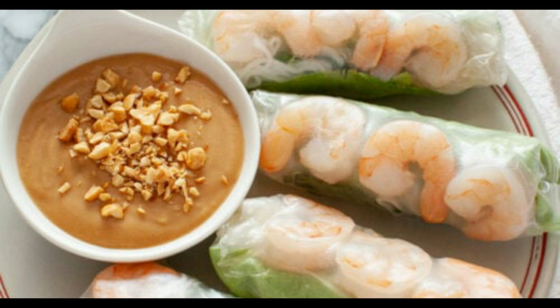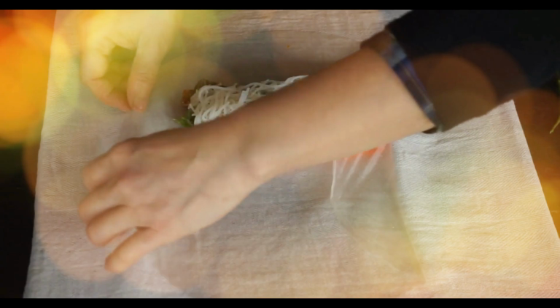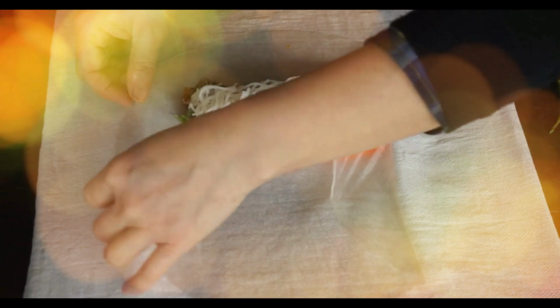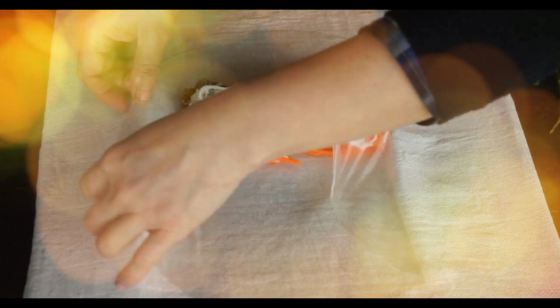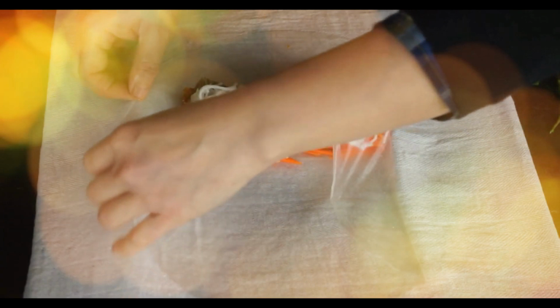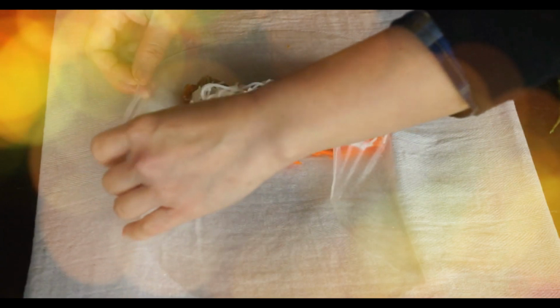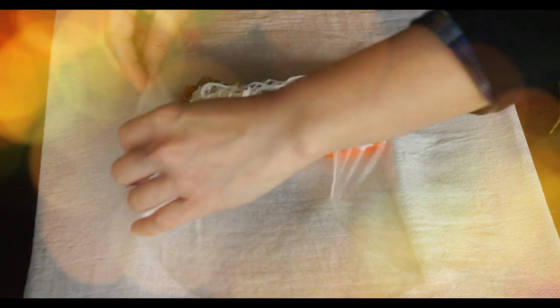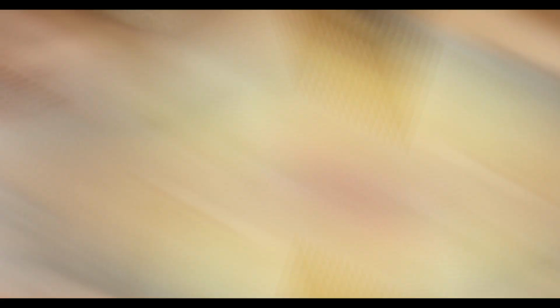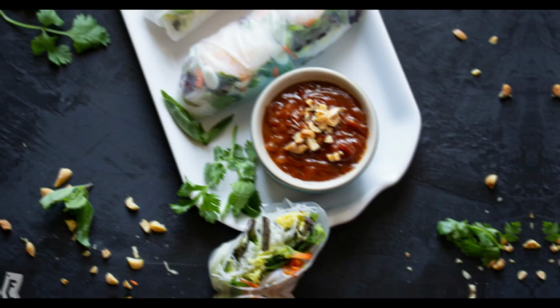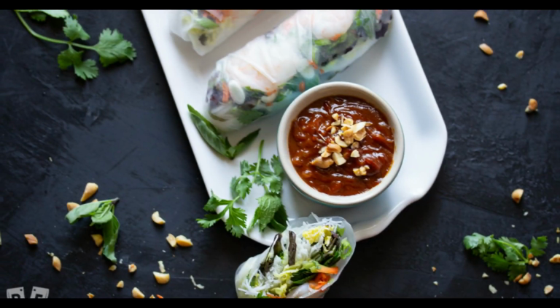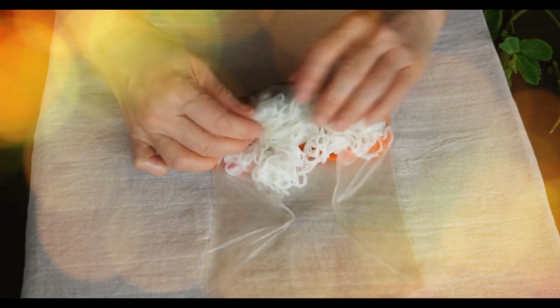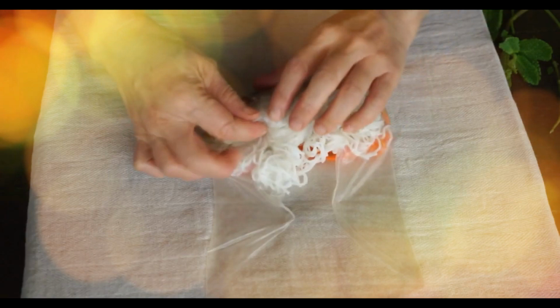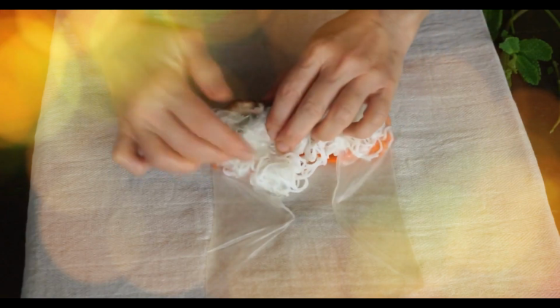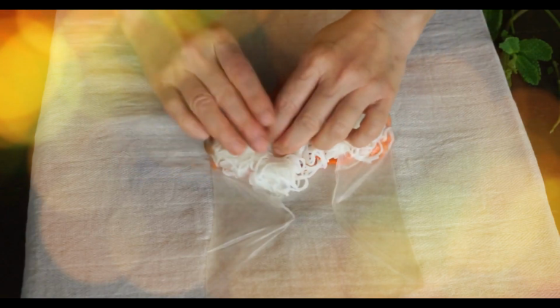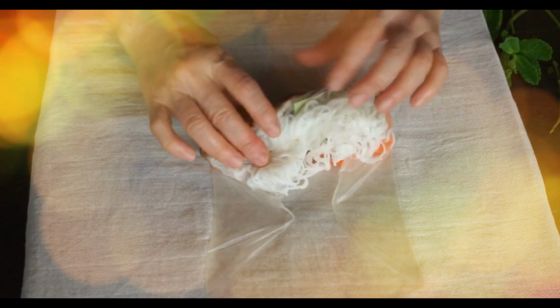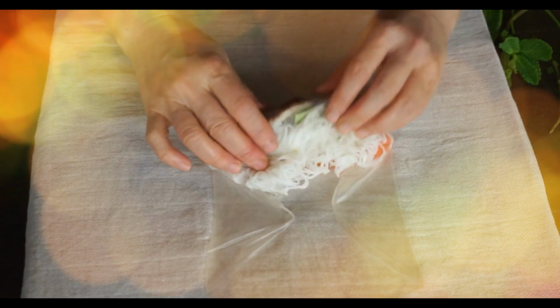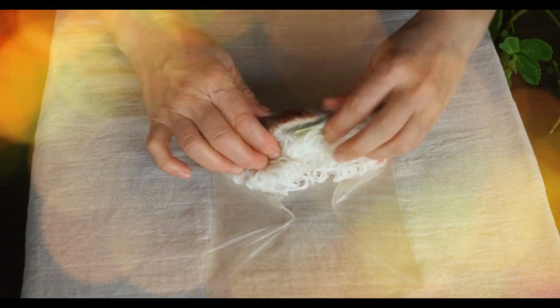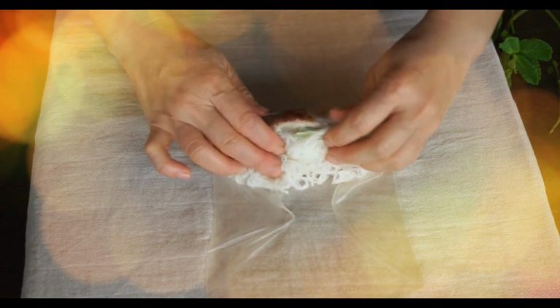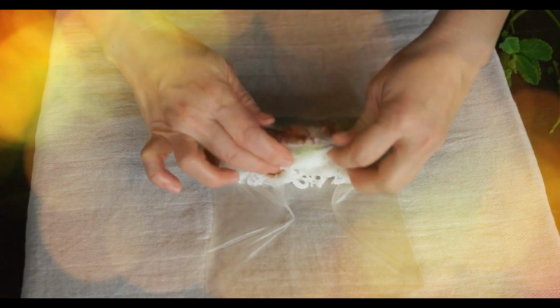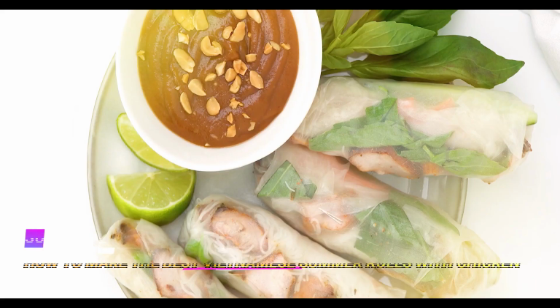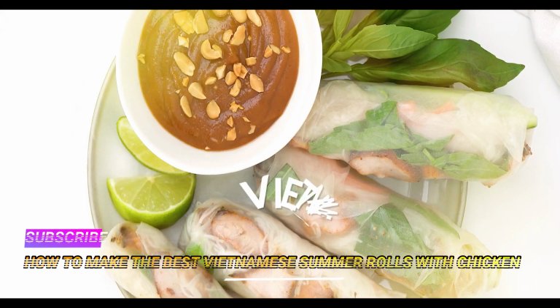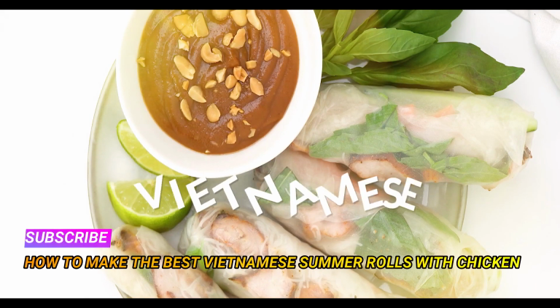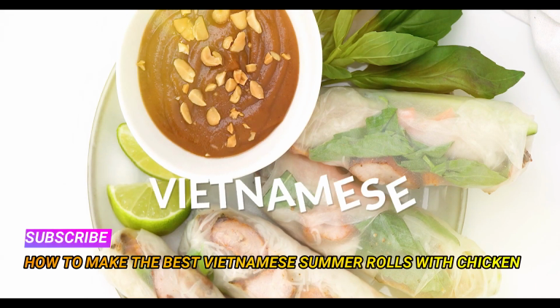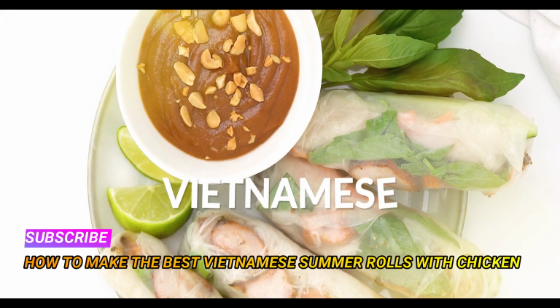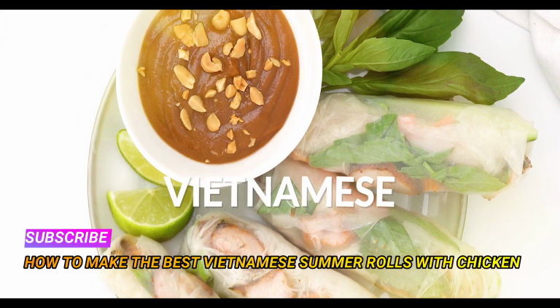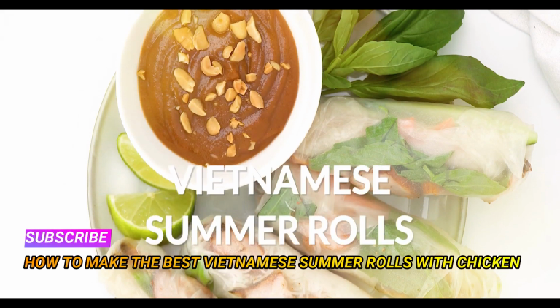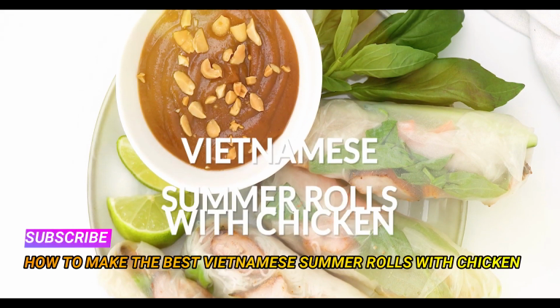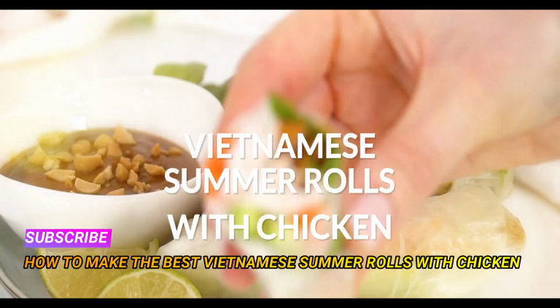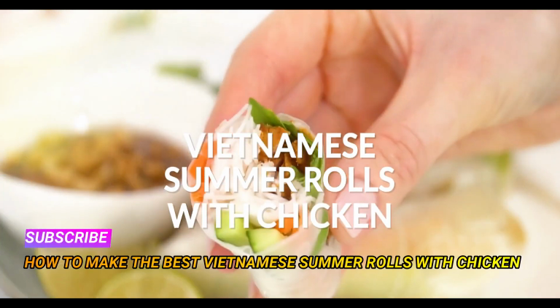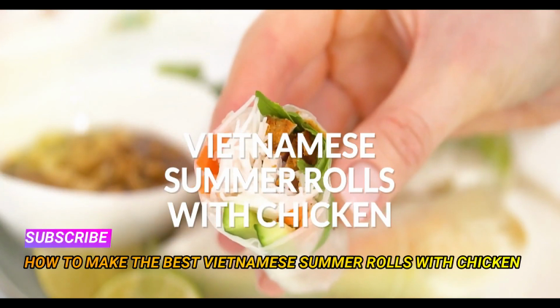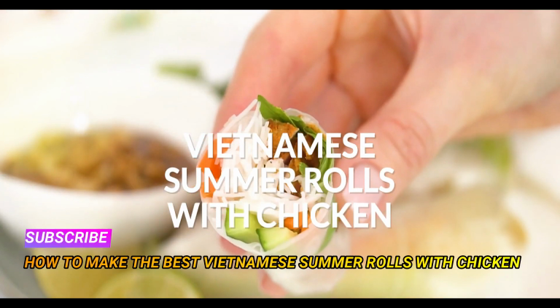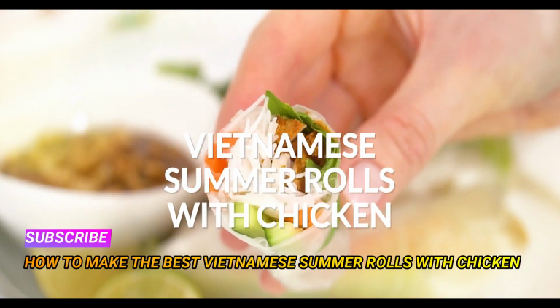The peanut dipping sauce is loaded with Asian flavors and is easy to make with just a handful of ingredients. Now let's get into how to make the best Vietnamese summer rolls with chicken.